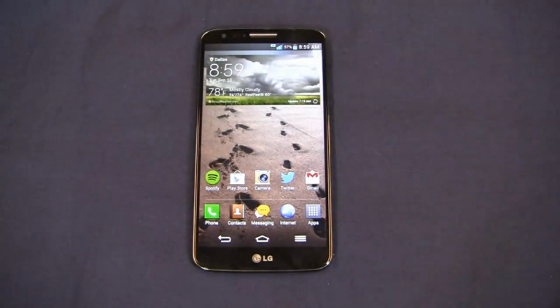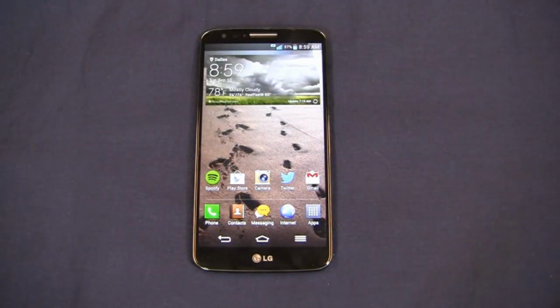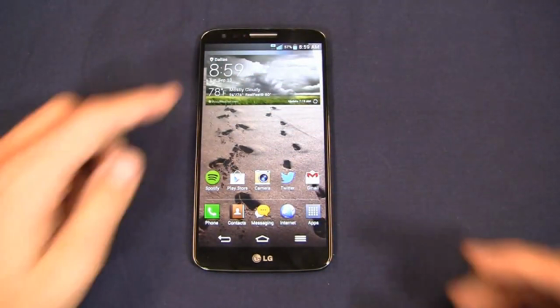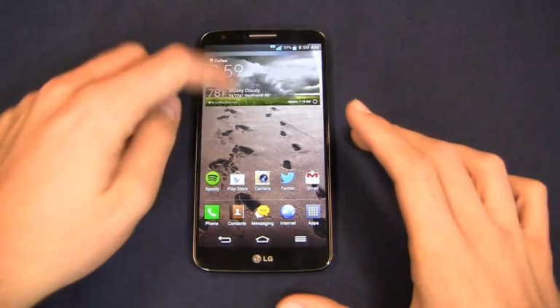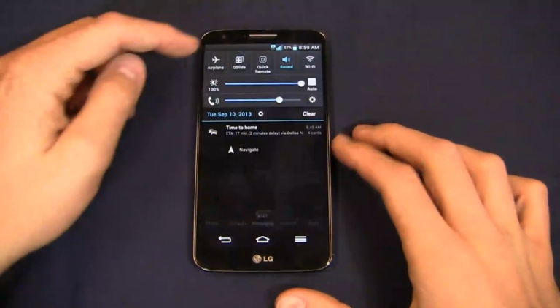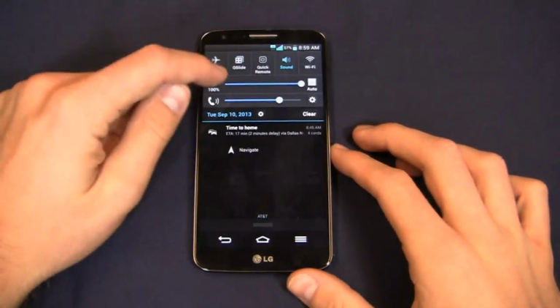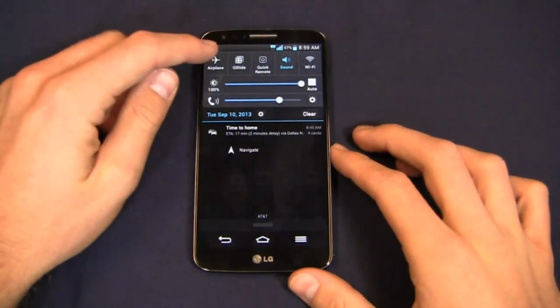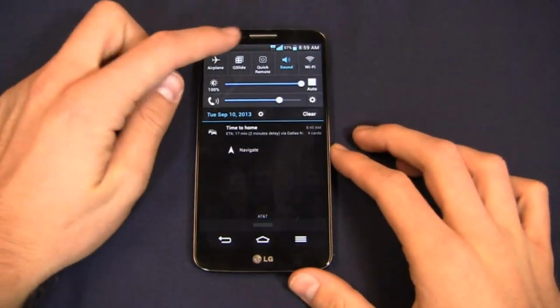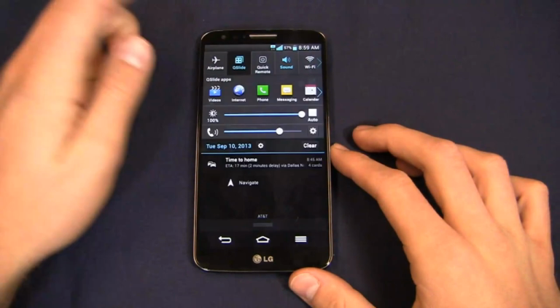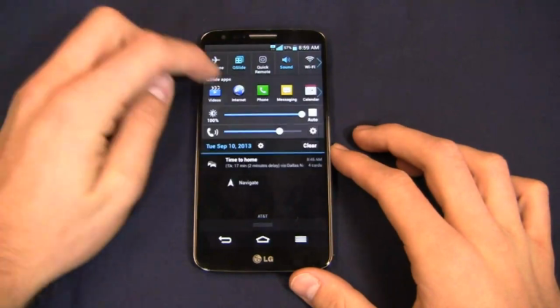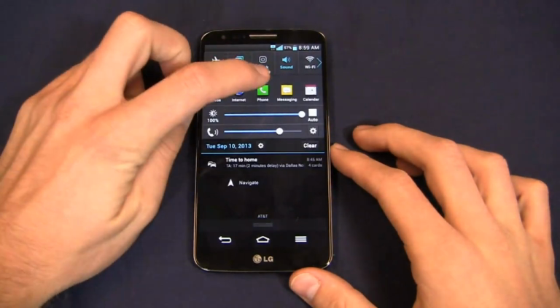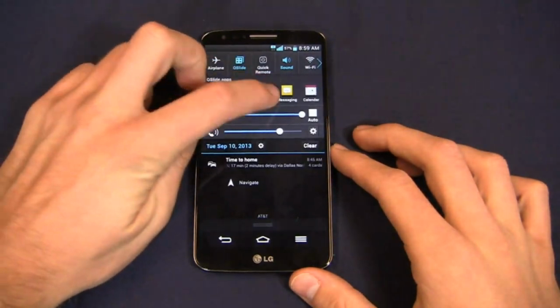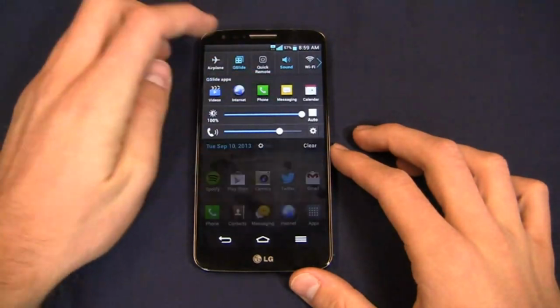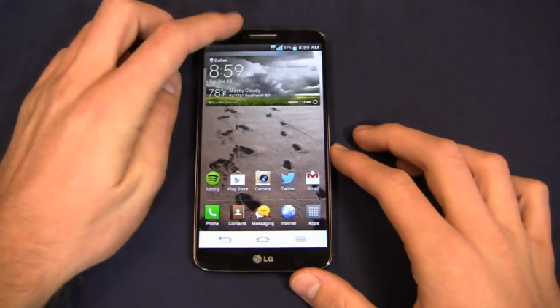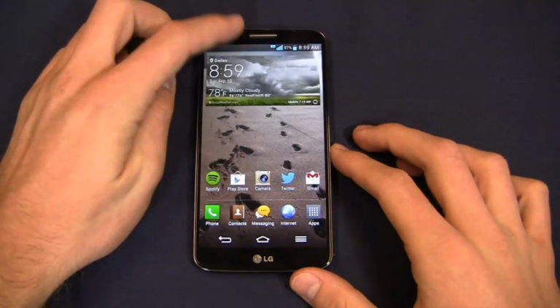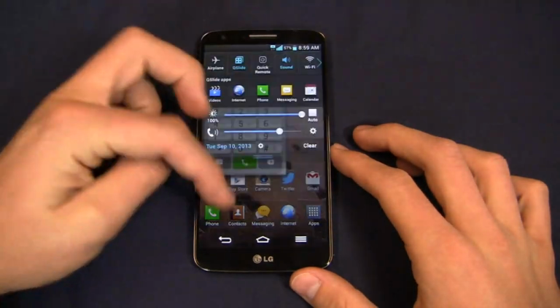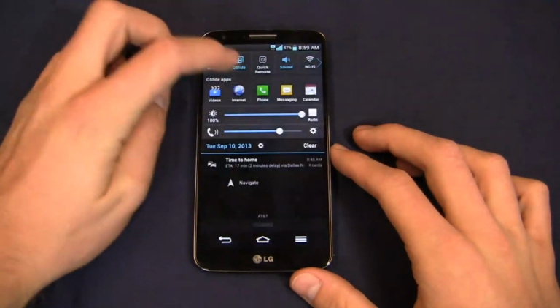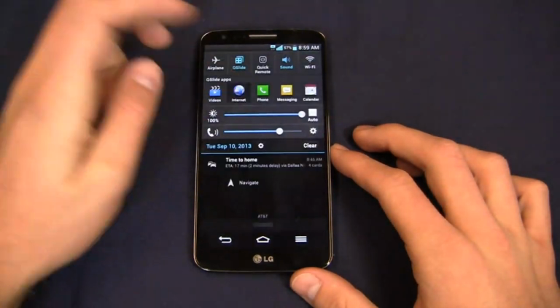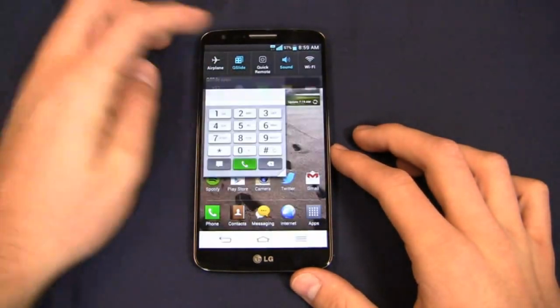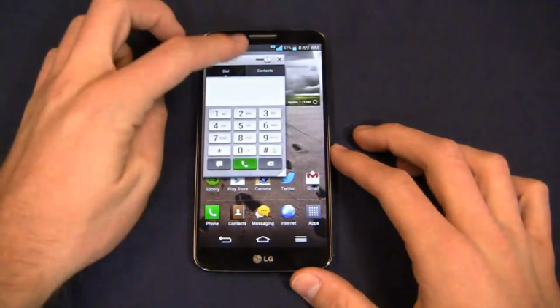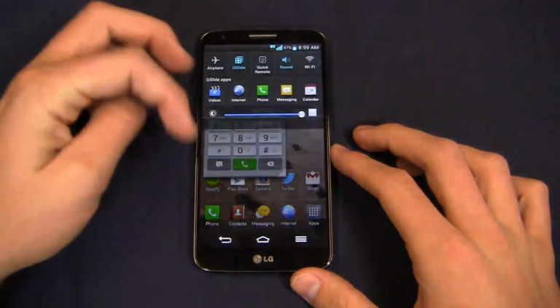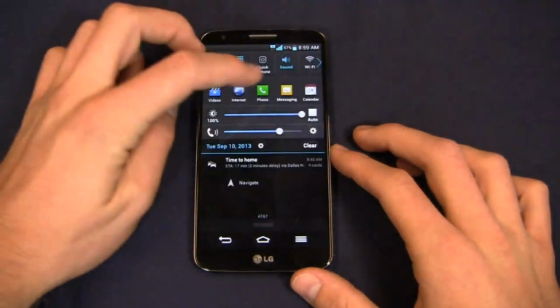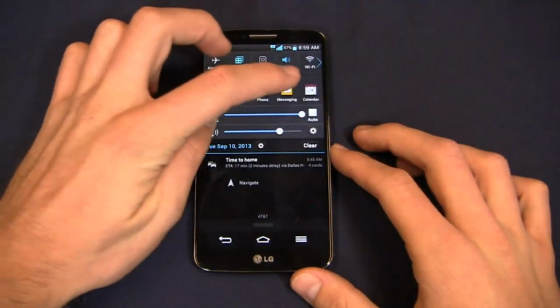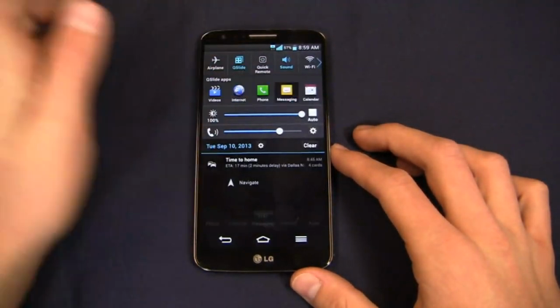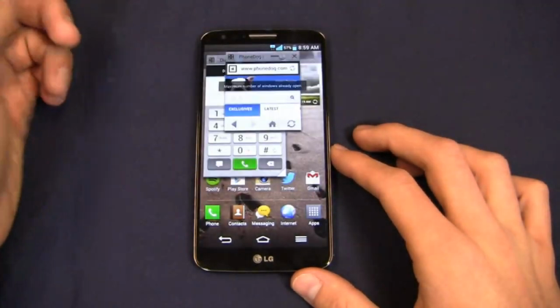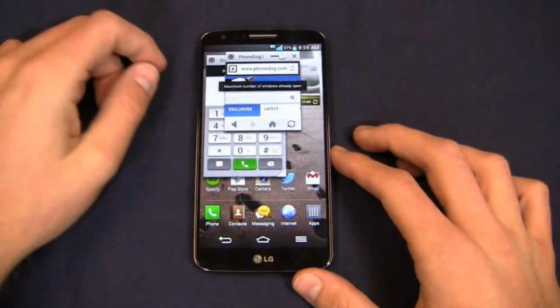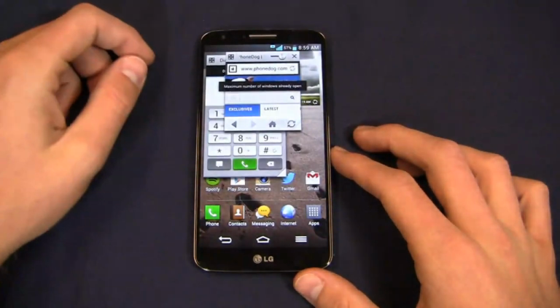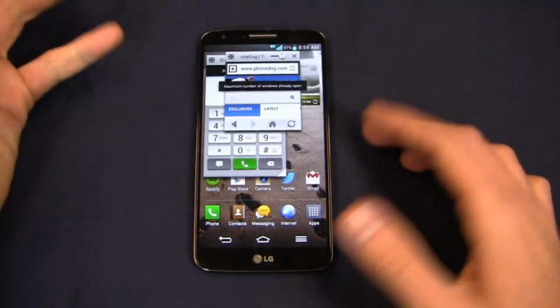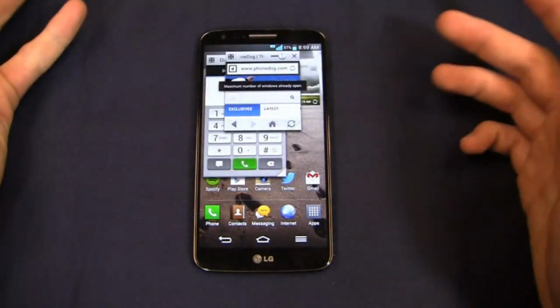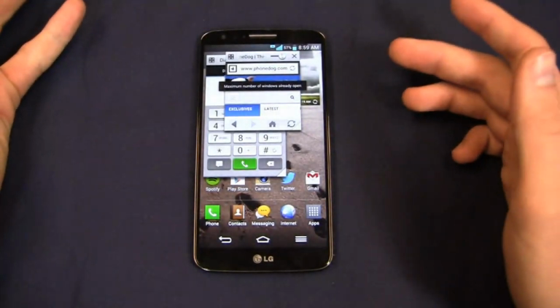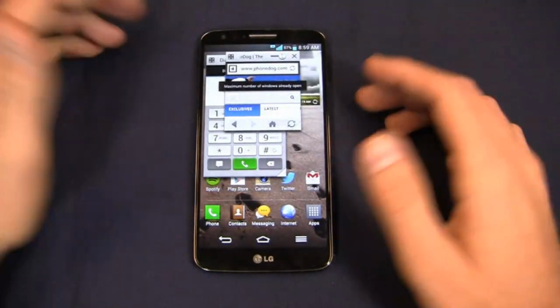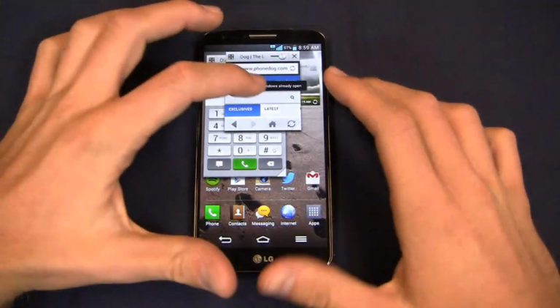That said, you can run a bunch of different stuff here at once — as you saw in my demo, I can run video, the internet, and messaging all pulled up simultaneously.